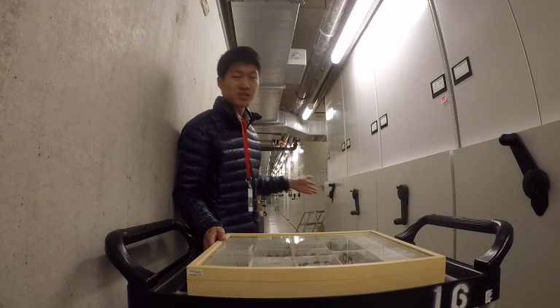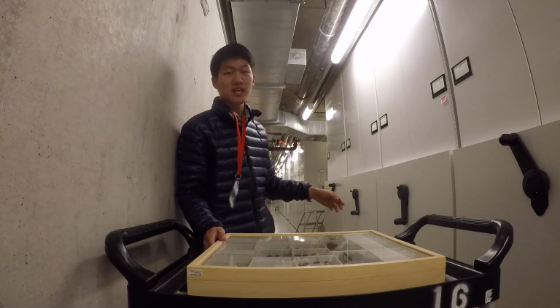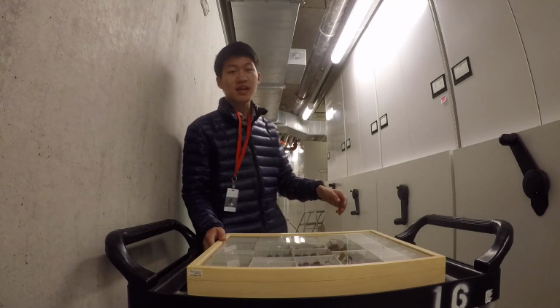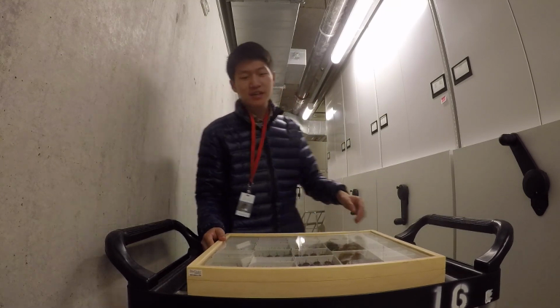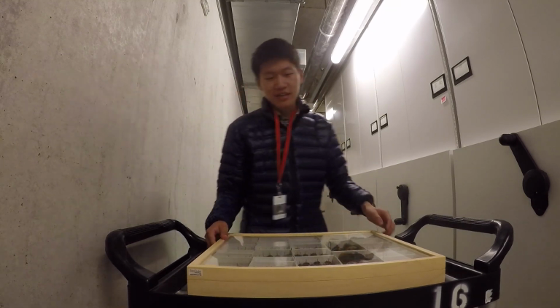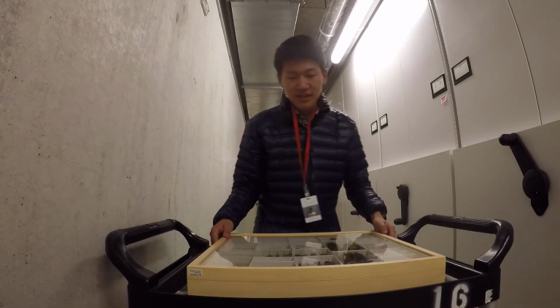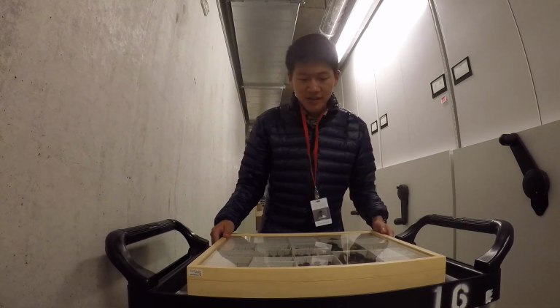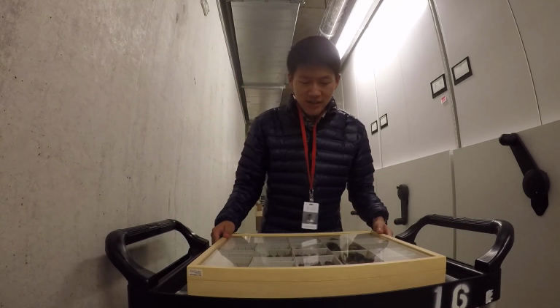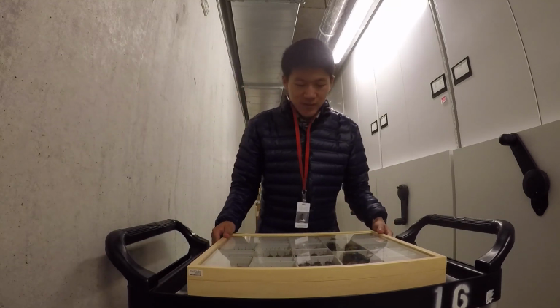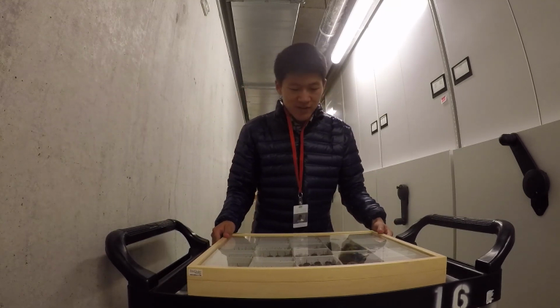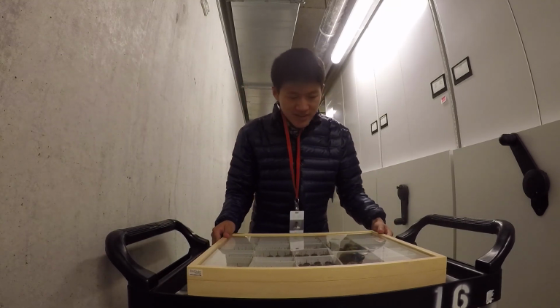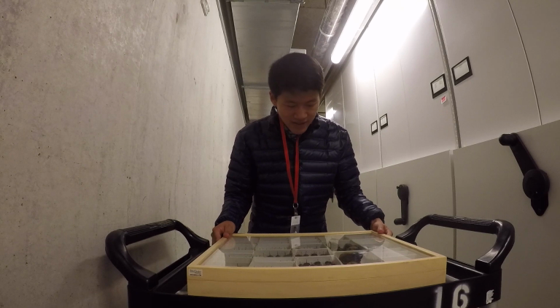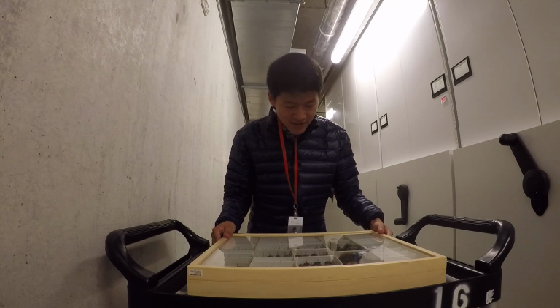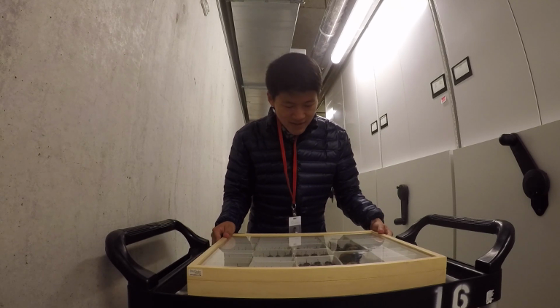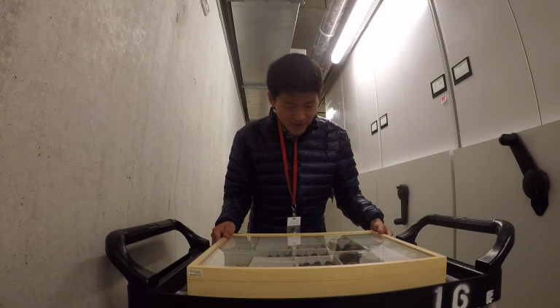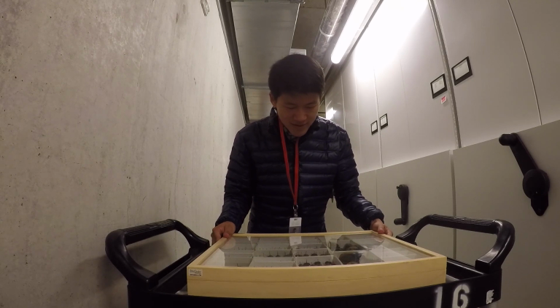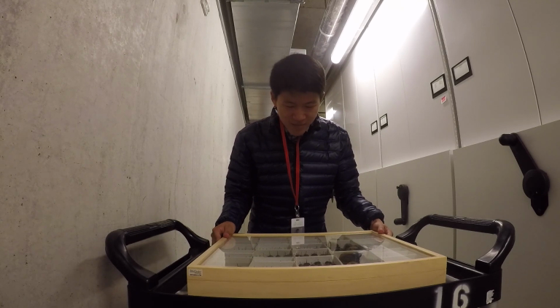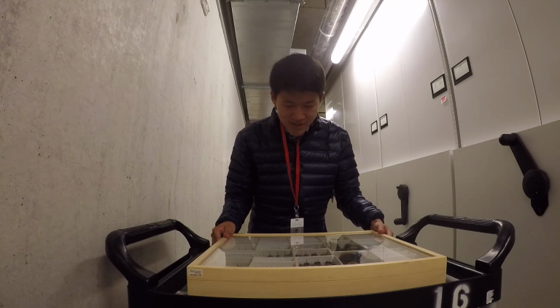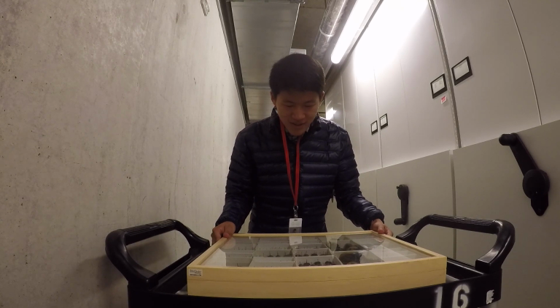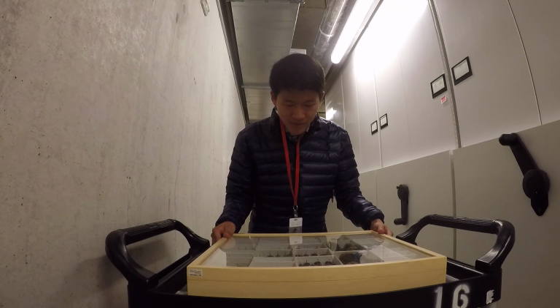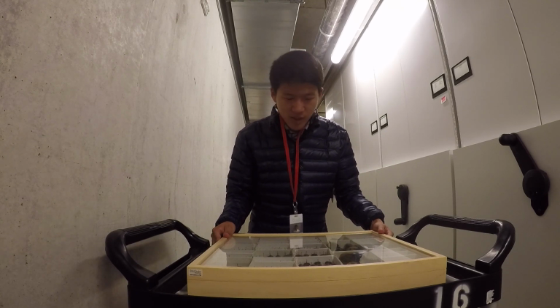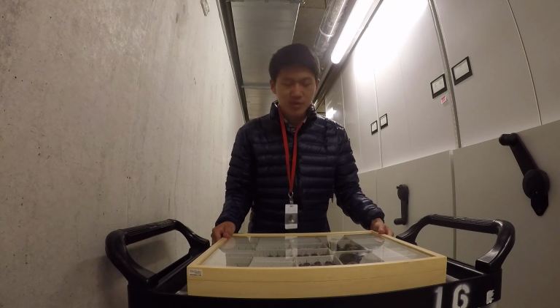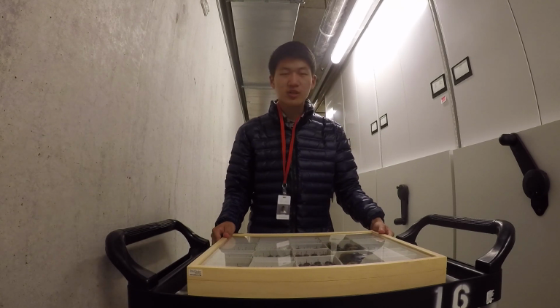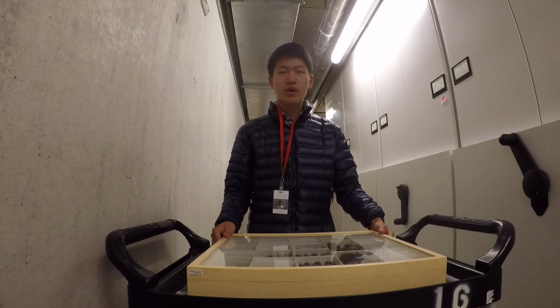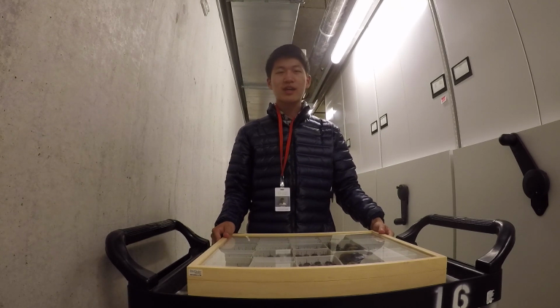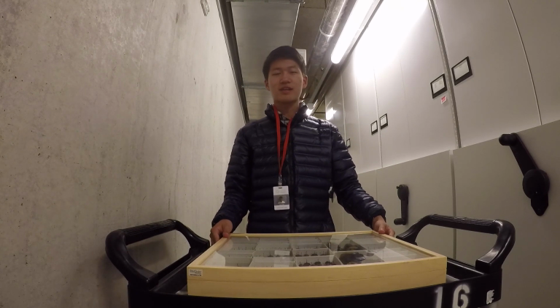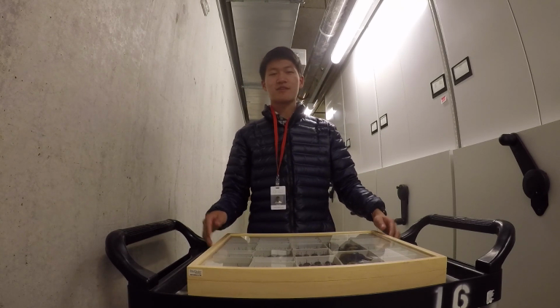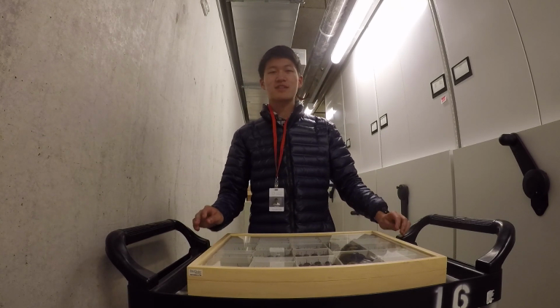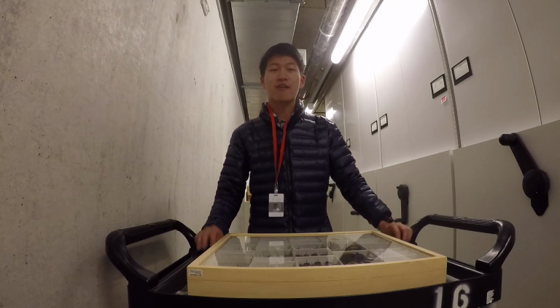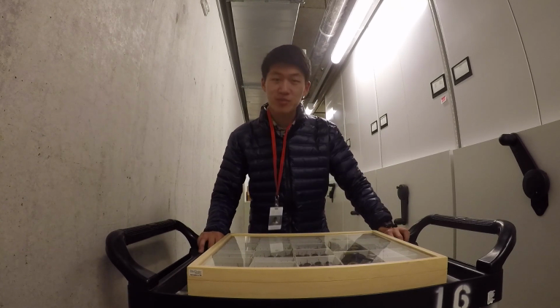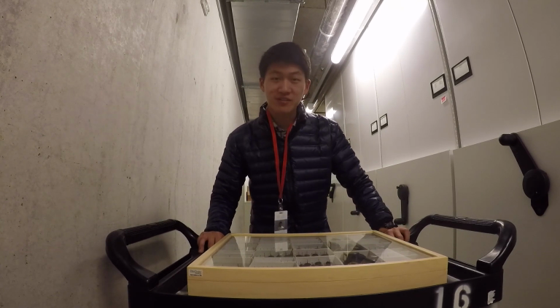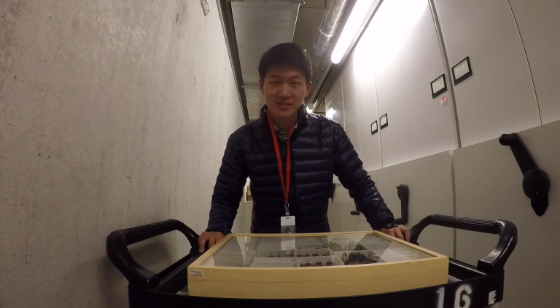Today I've been given a slightly different assignment, and I'm going to help them put away their scarab beetles.